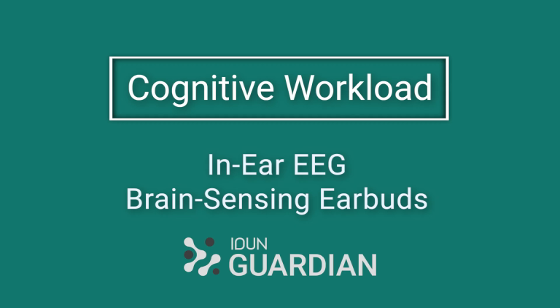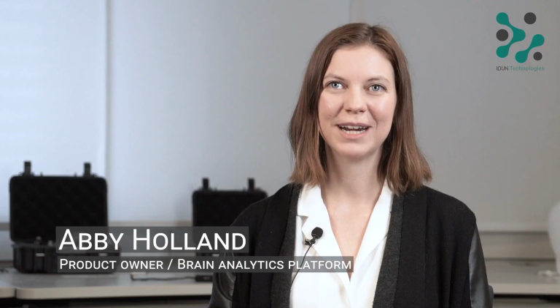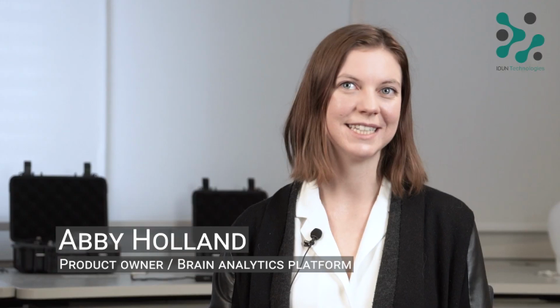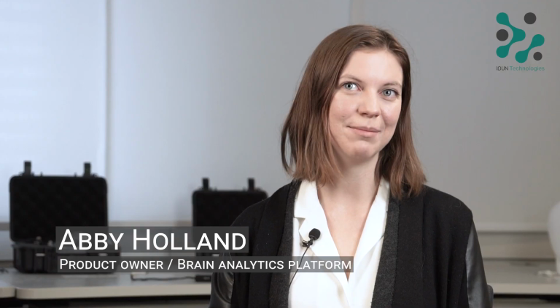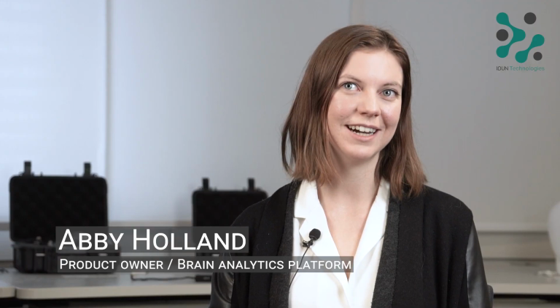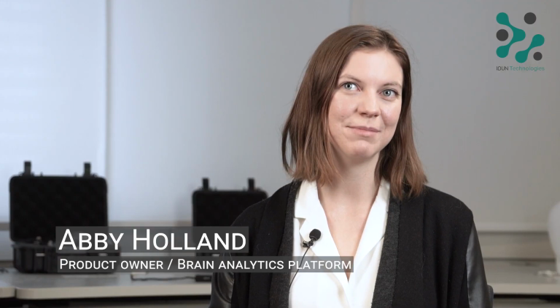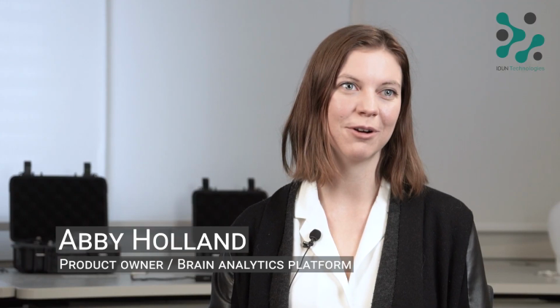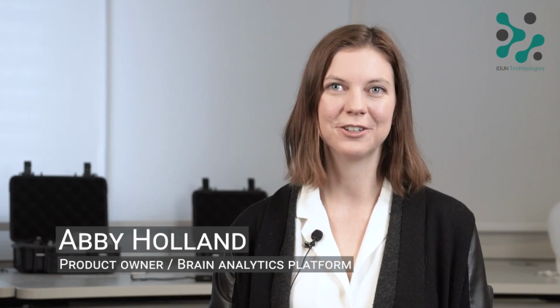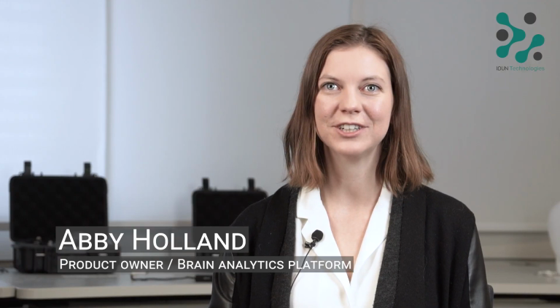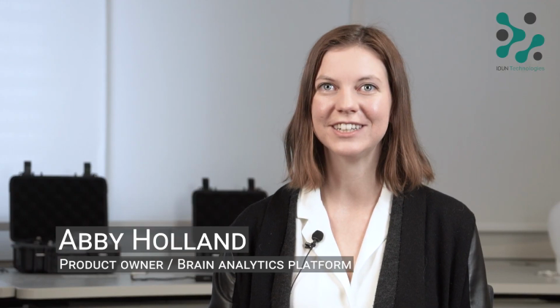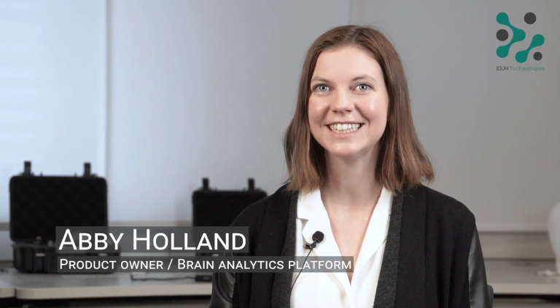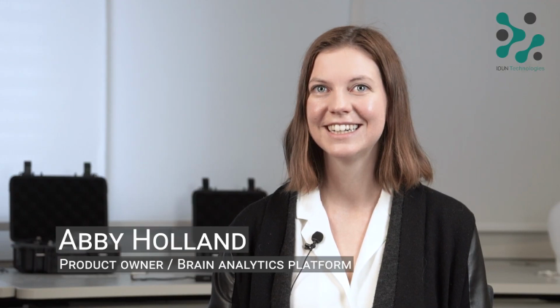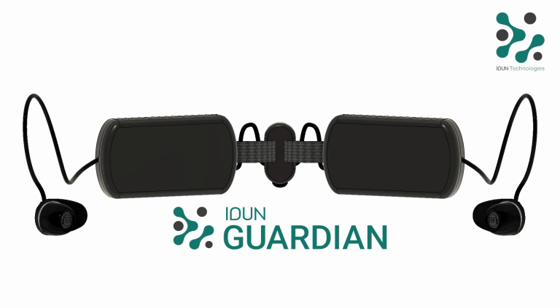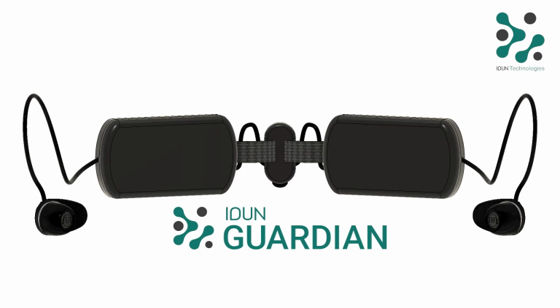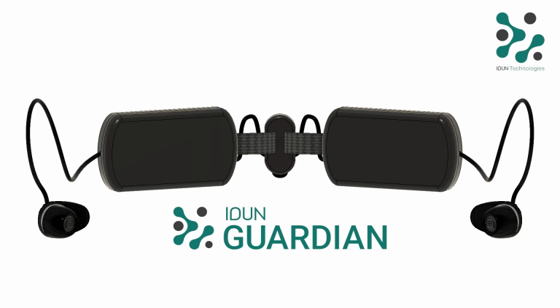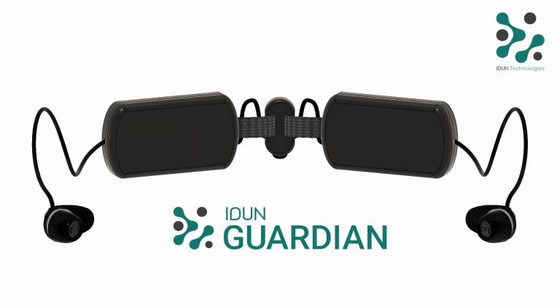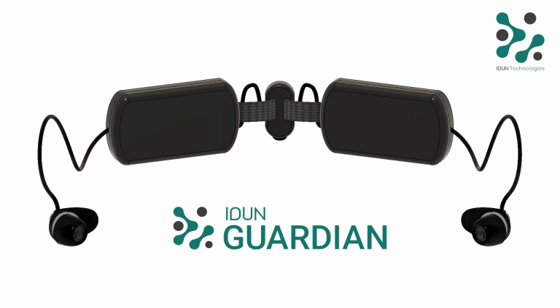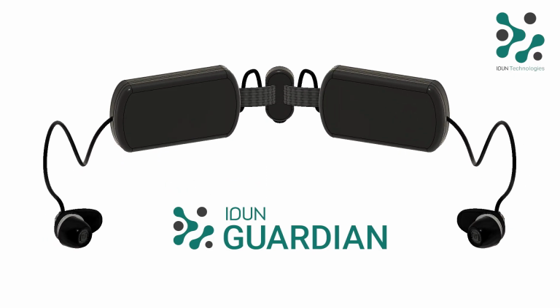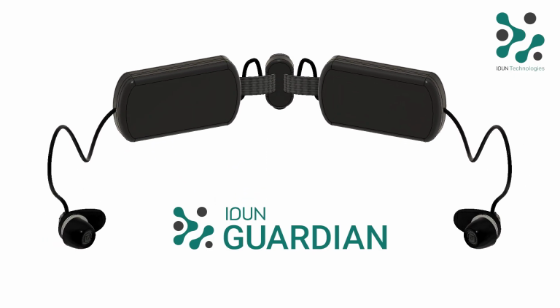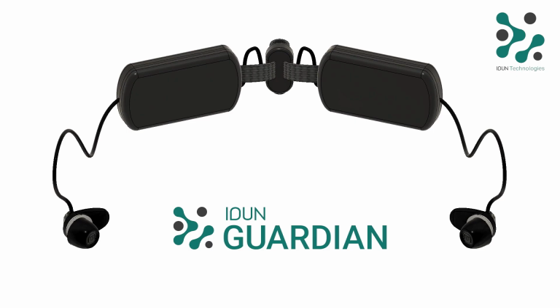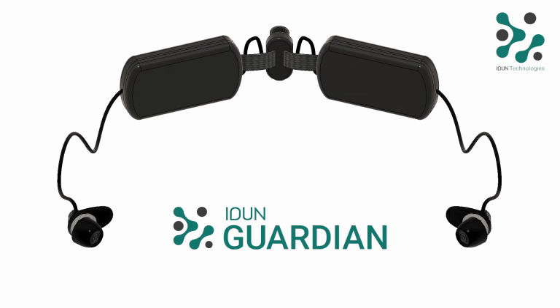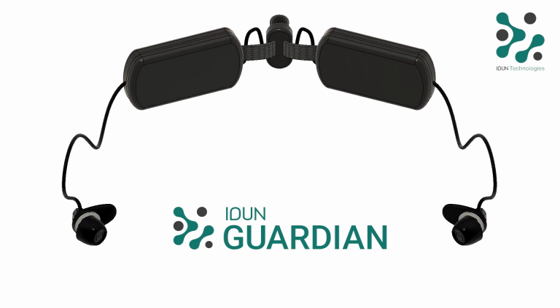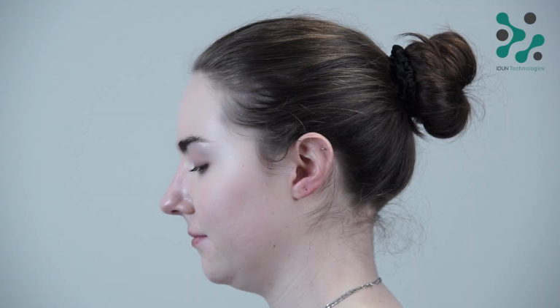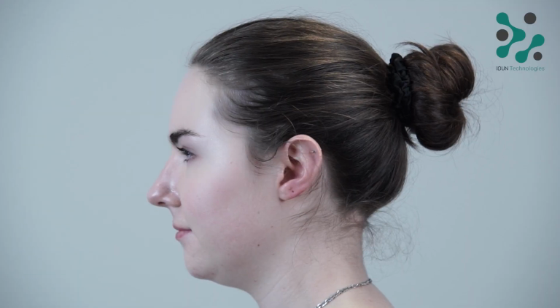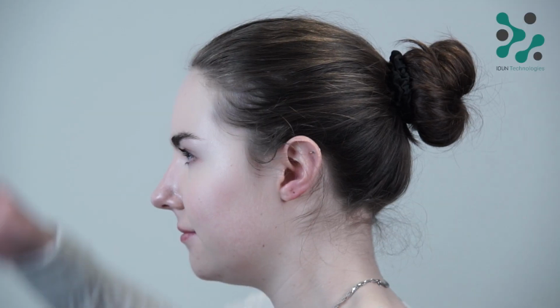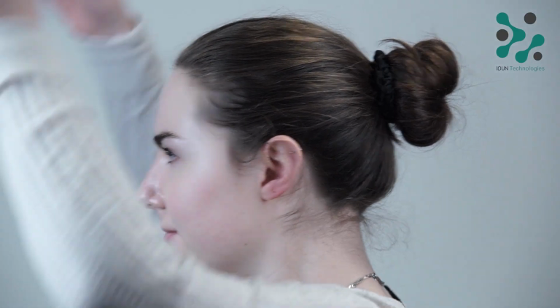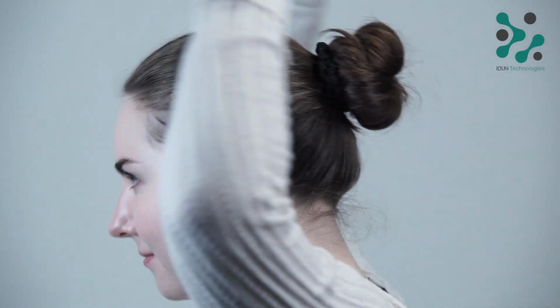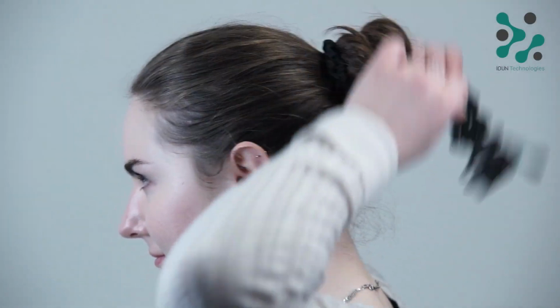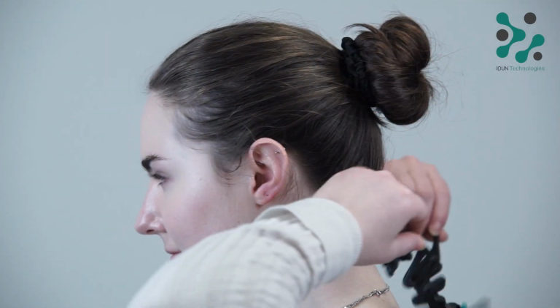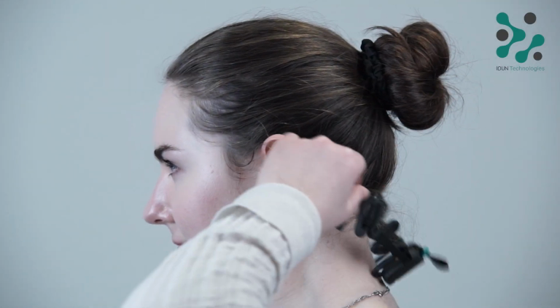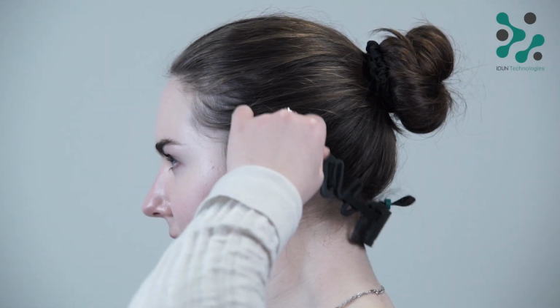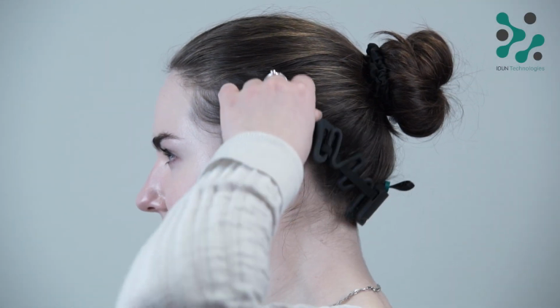My name is Abby. I'm the product owner here at Eden. My goal as a product owner is really to try and make the product as easy to use as possible.